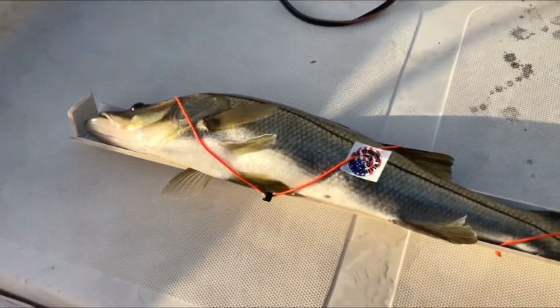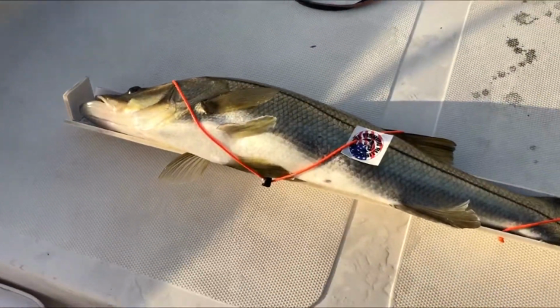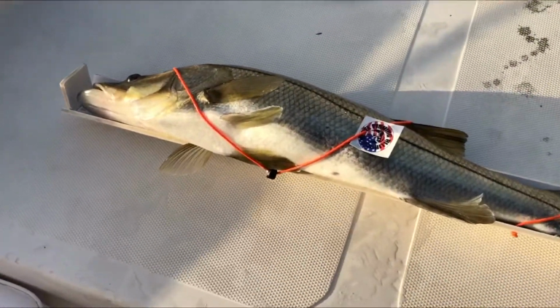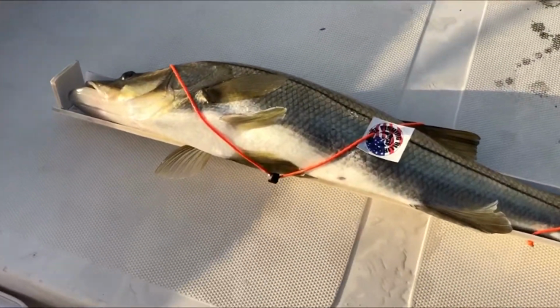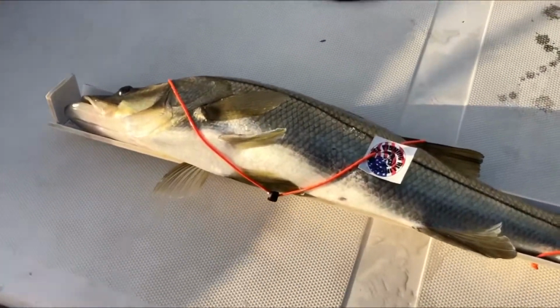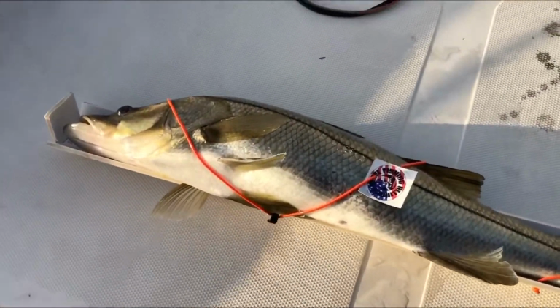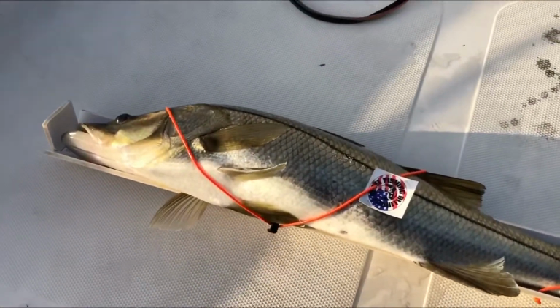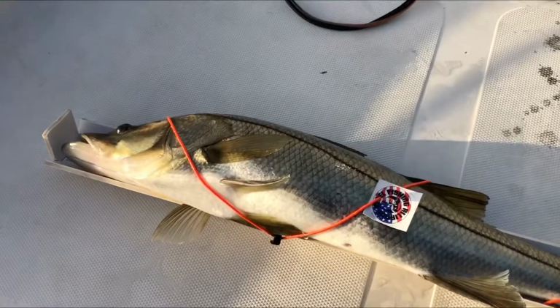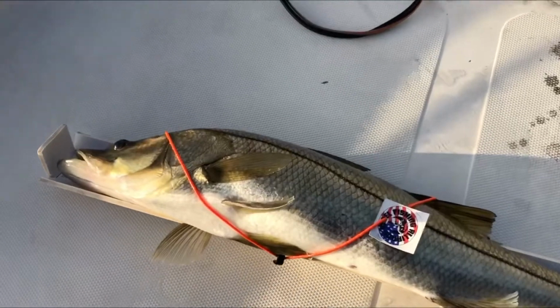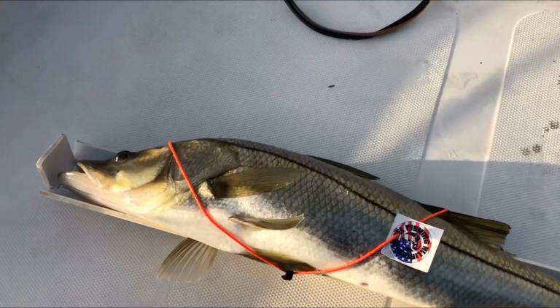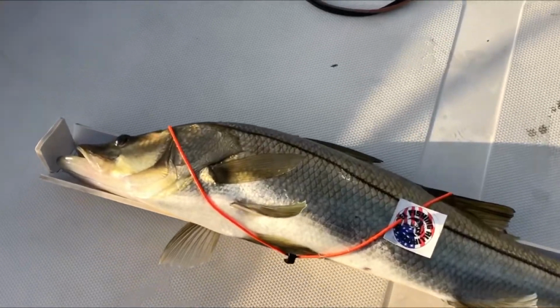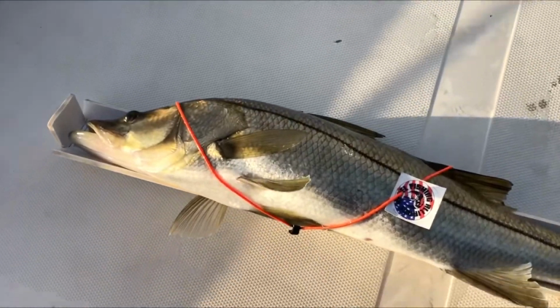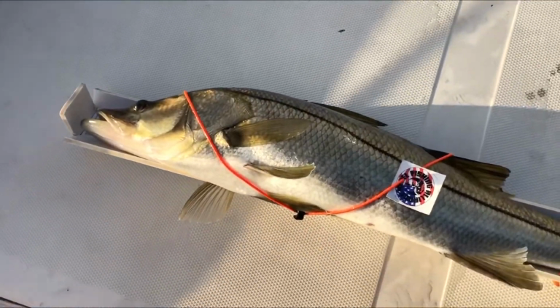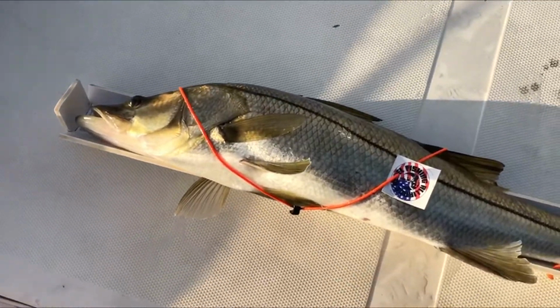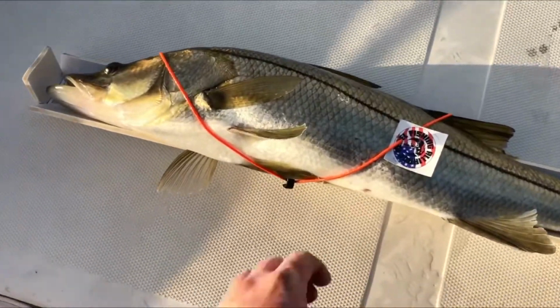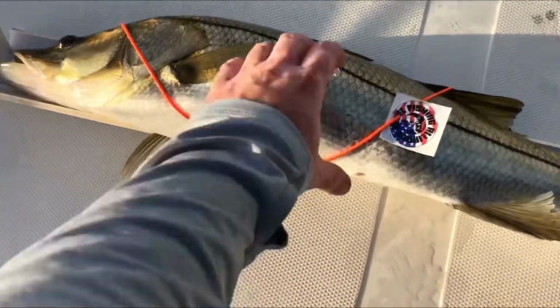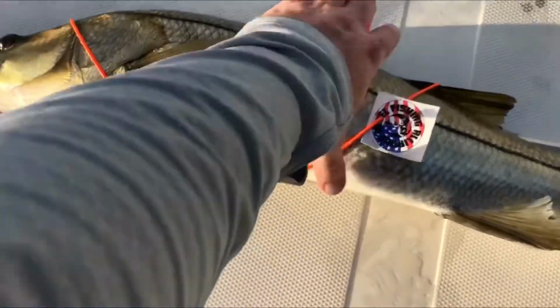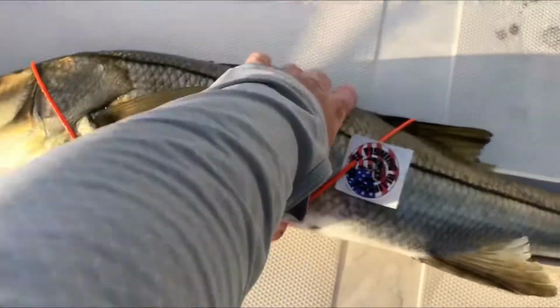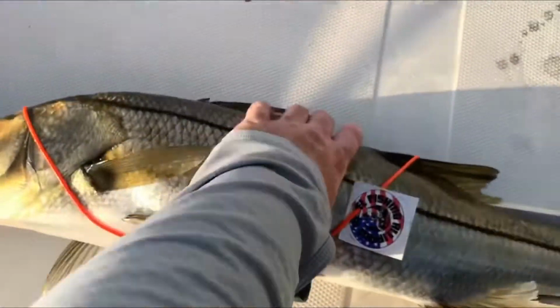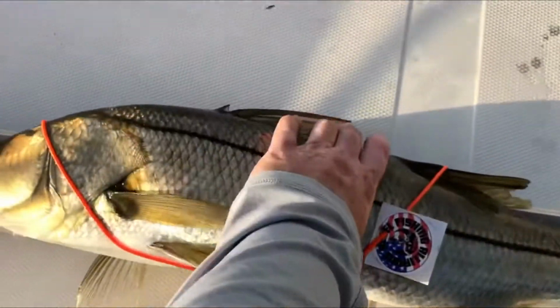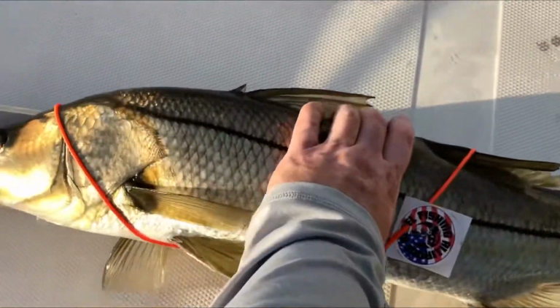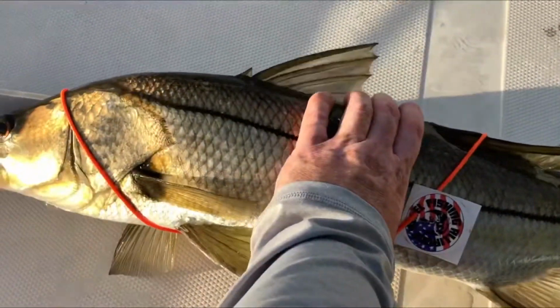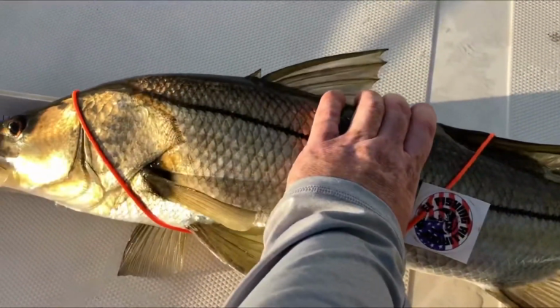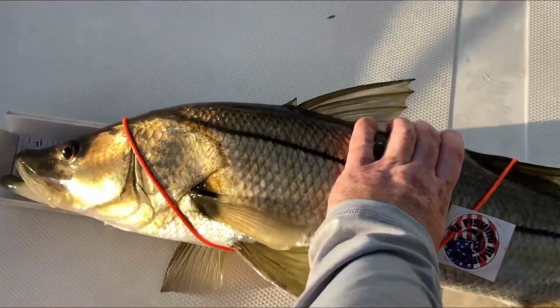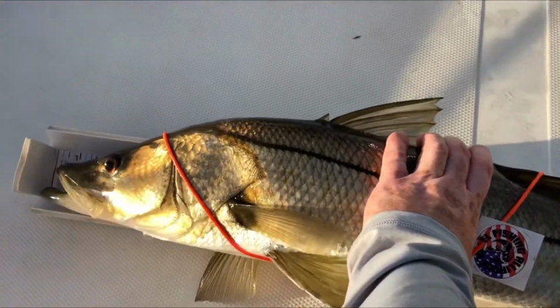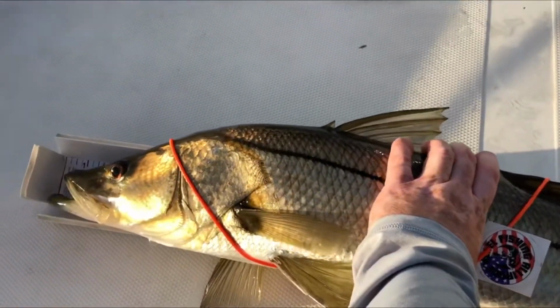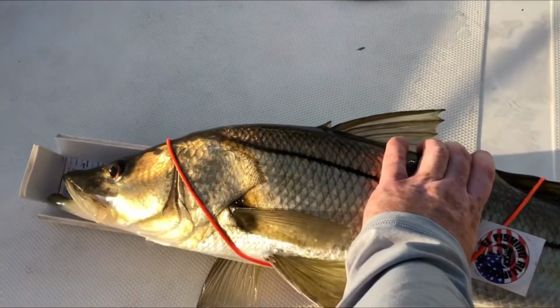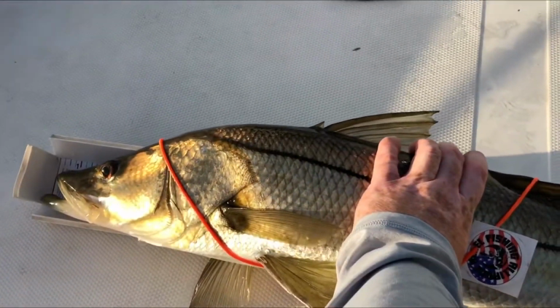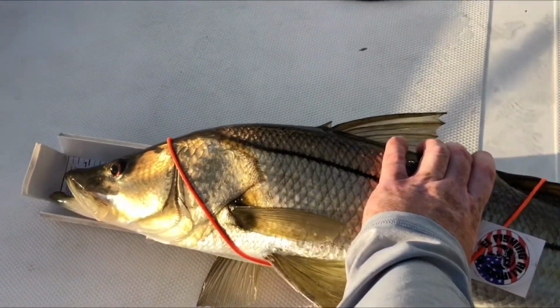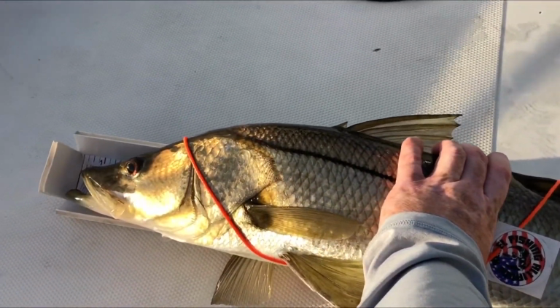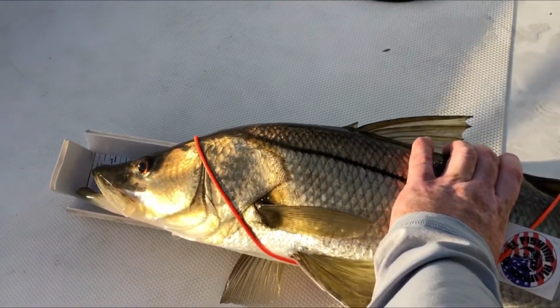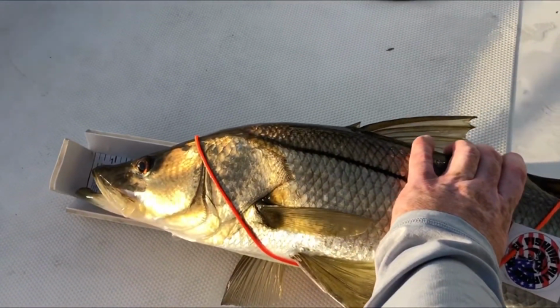So nice snook, Matthew. But that's how you properly measure using these boards.